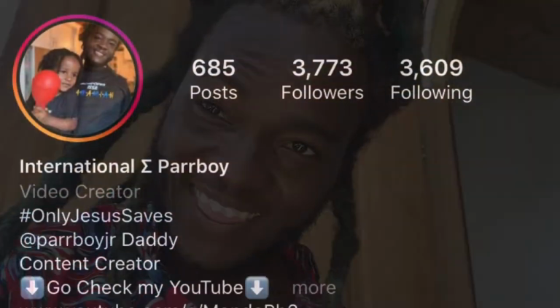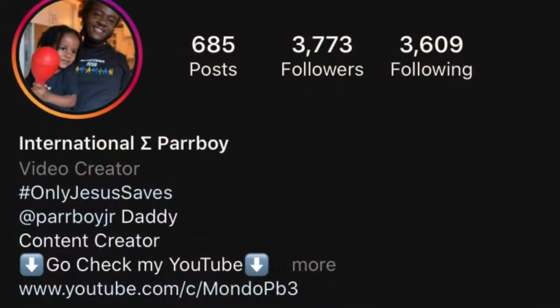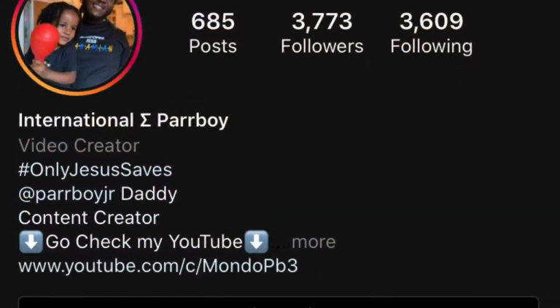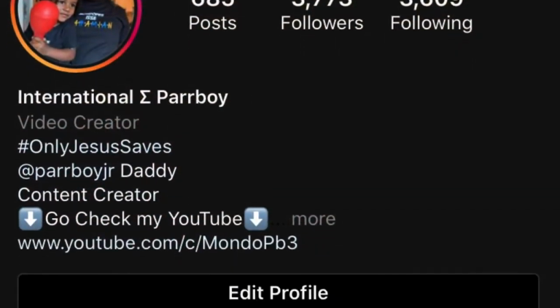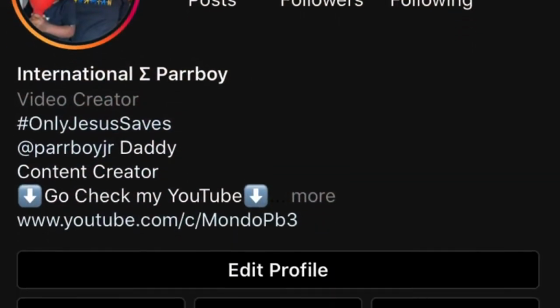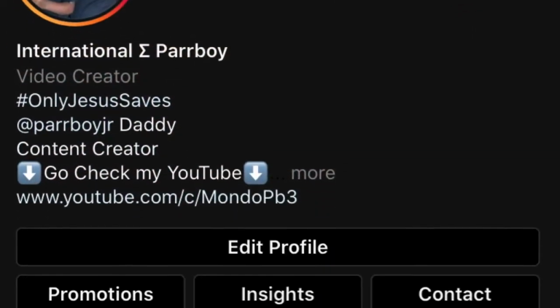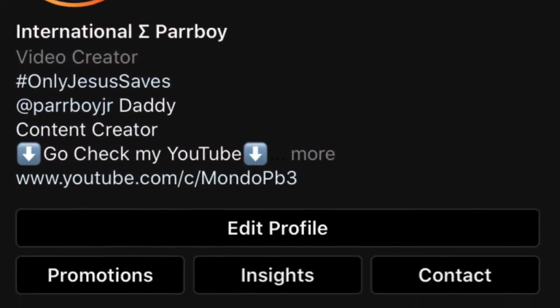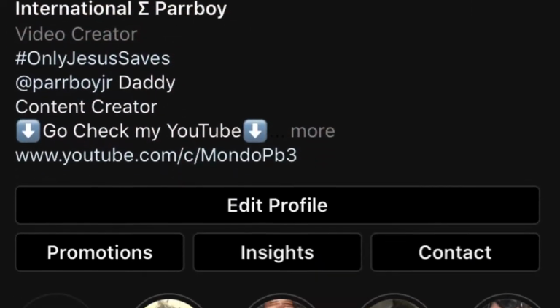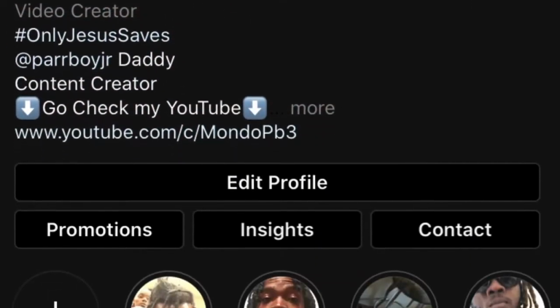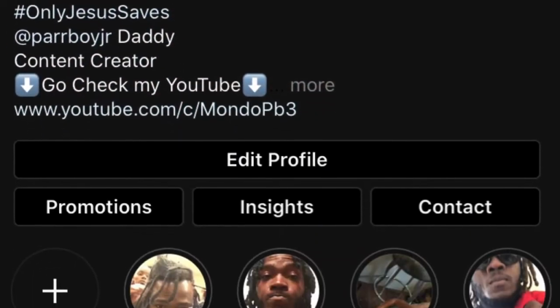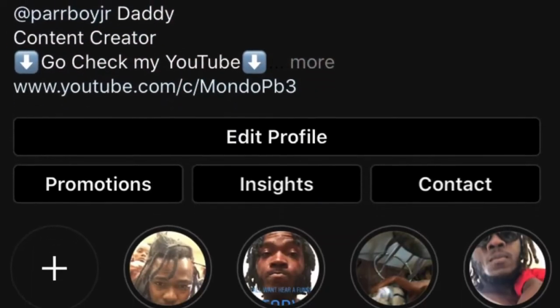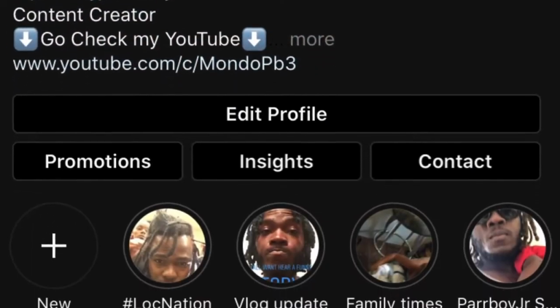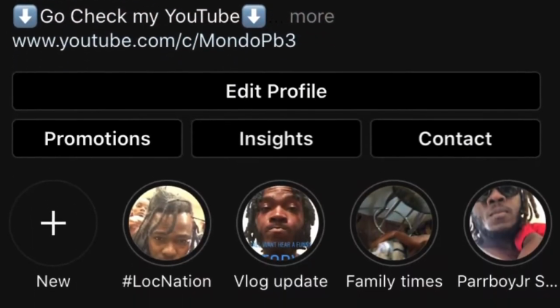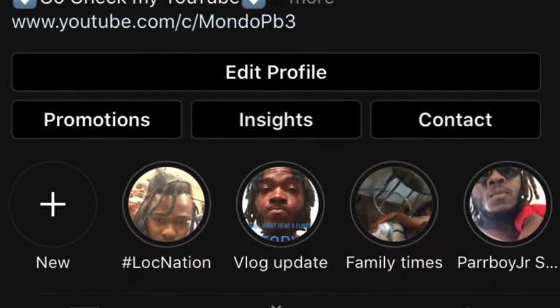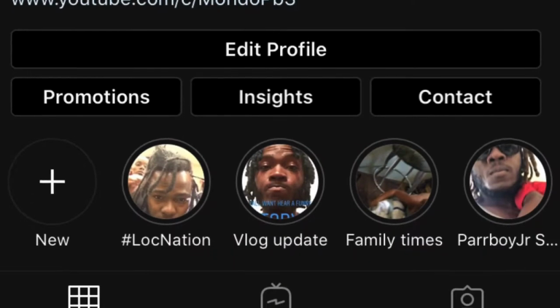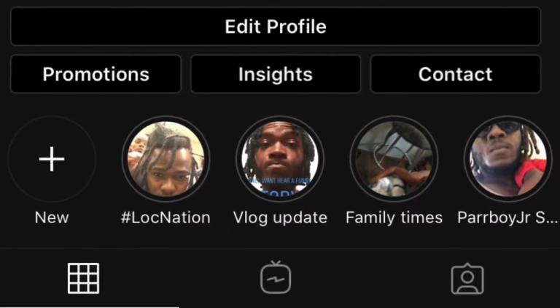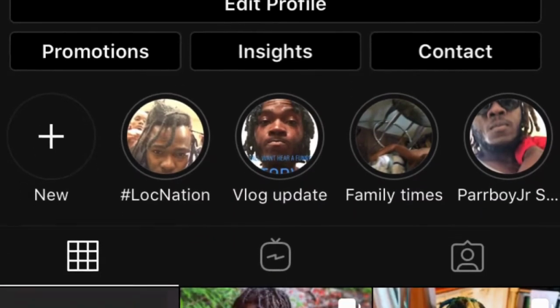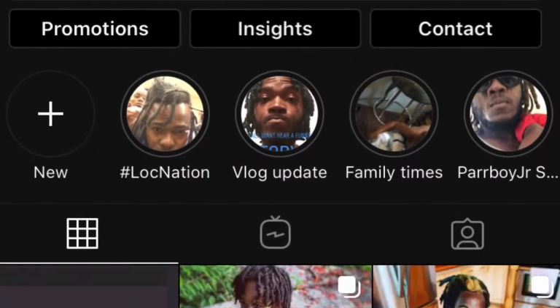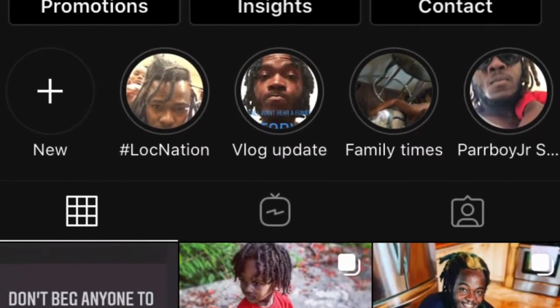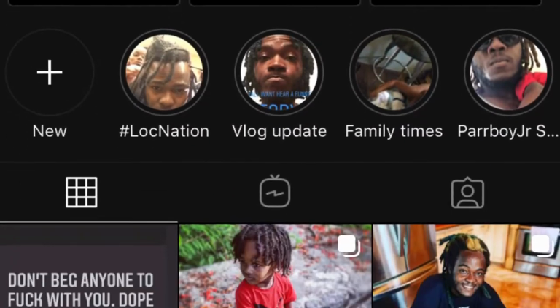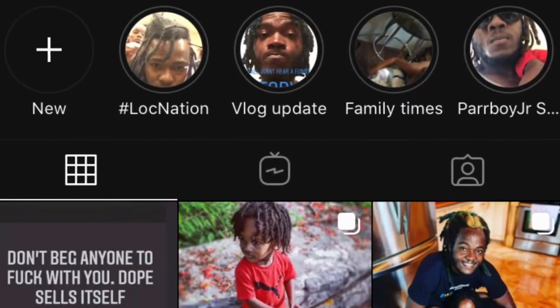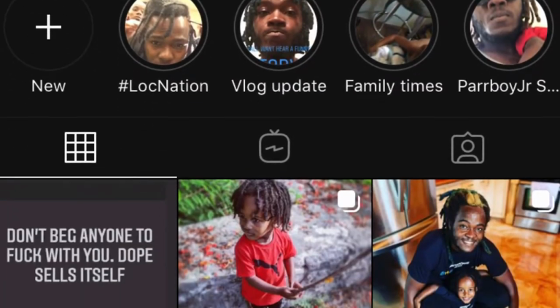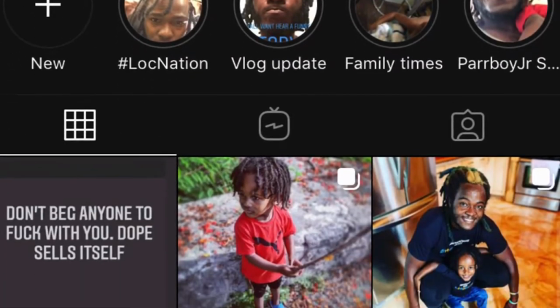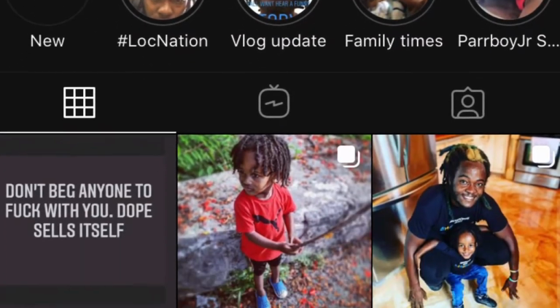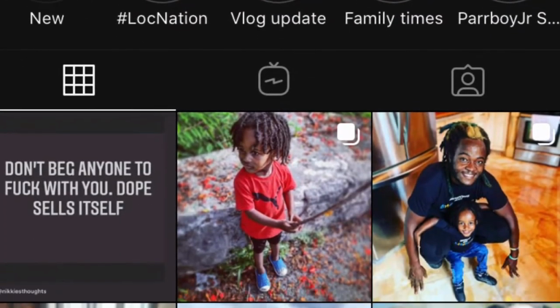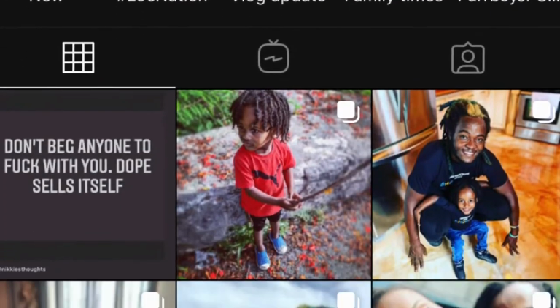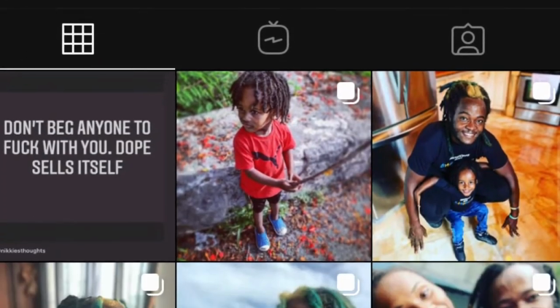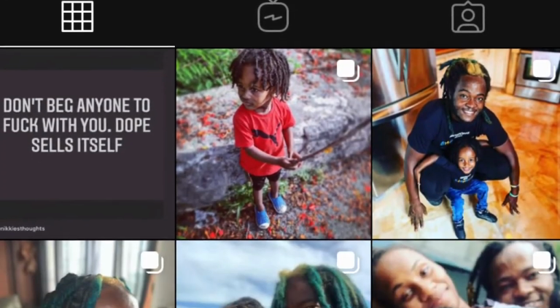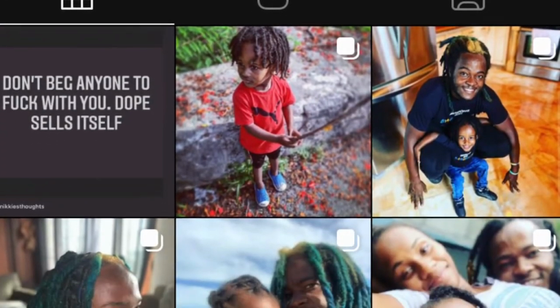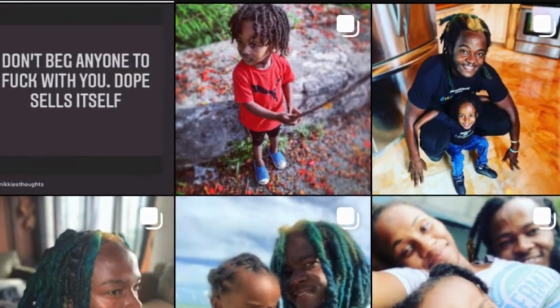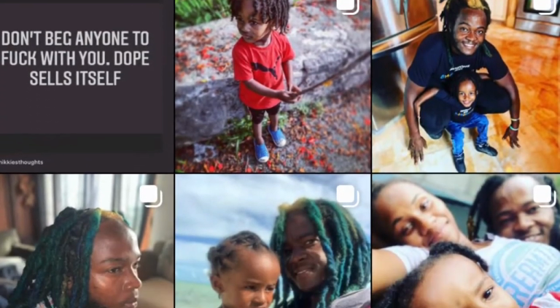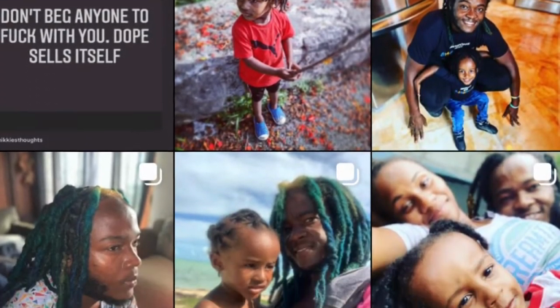If you want to follow me on IG, go do that right now. Go hit that follow button. I drop a lot of content on there, so hit it.